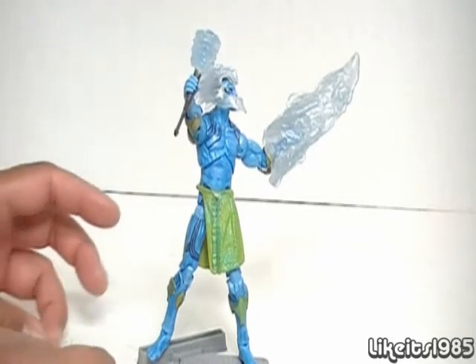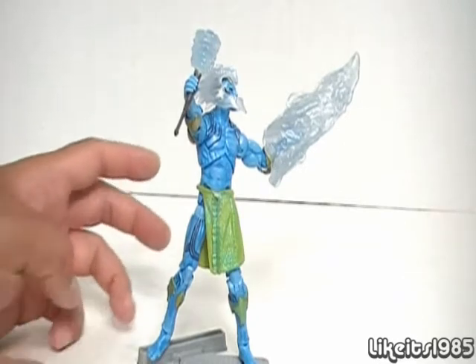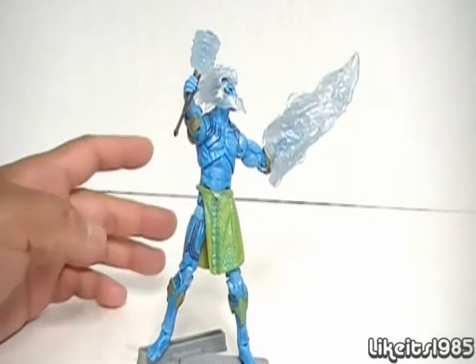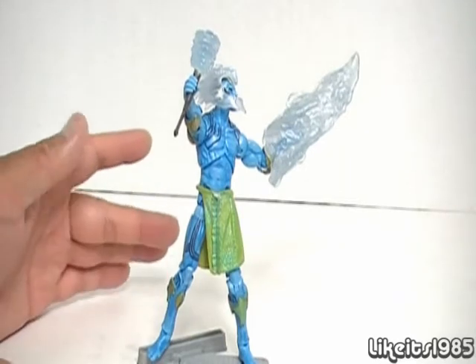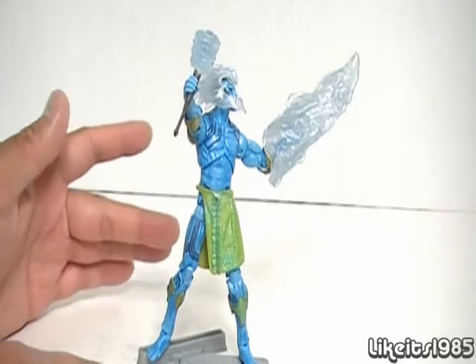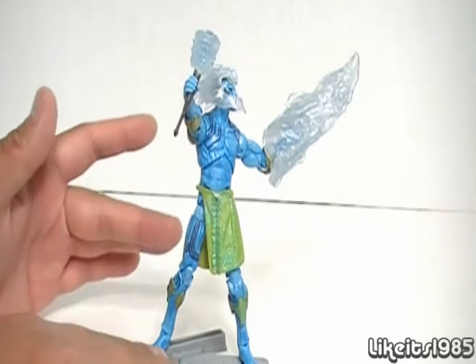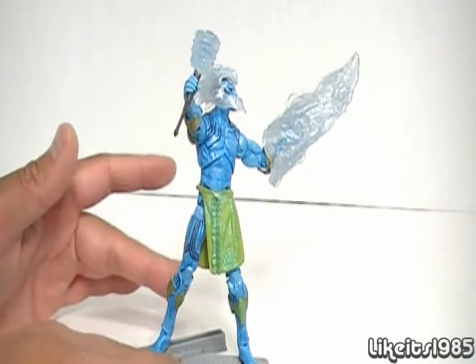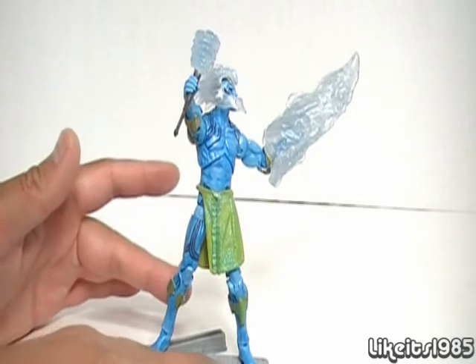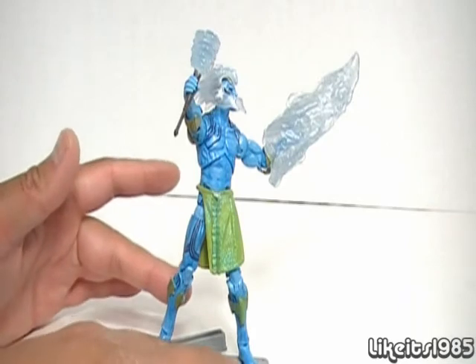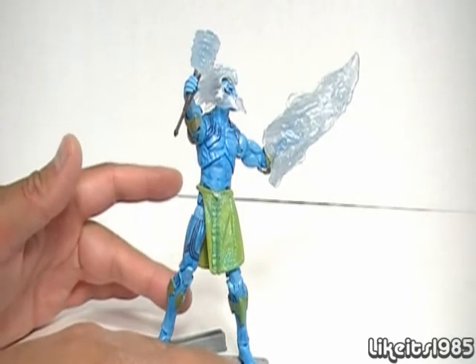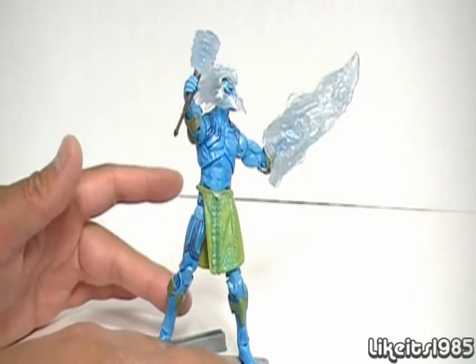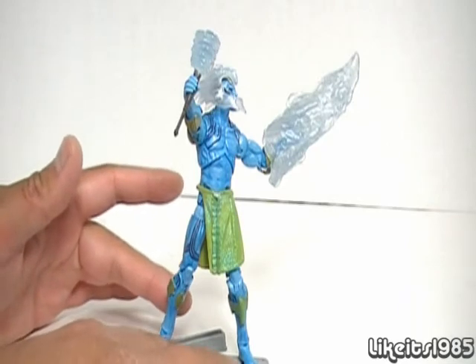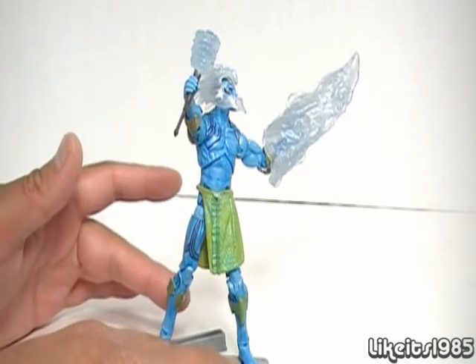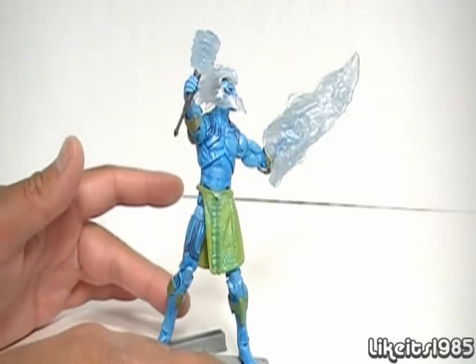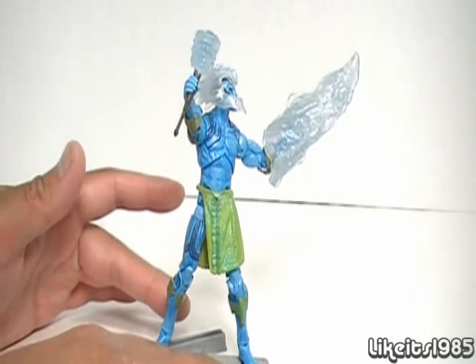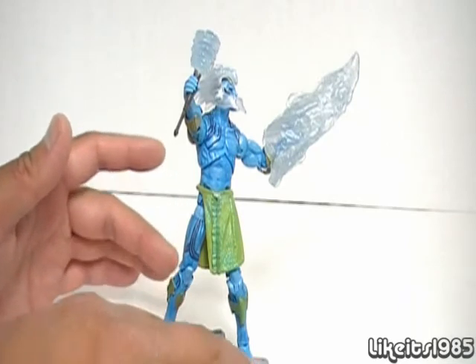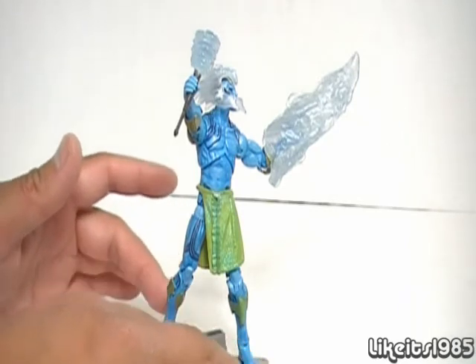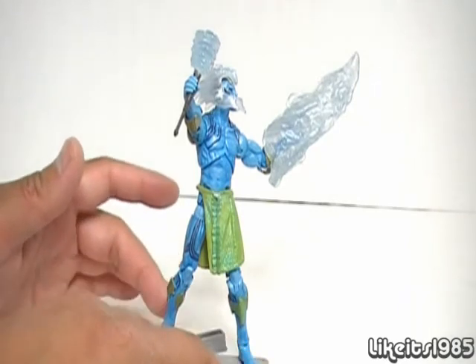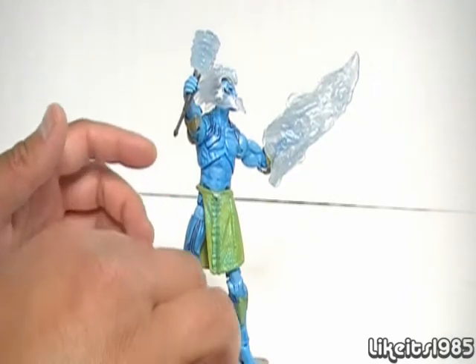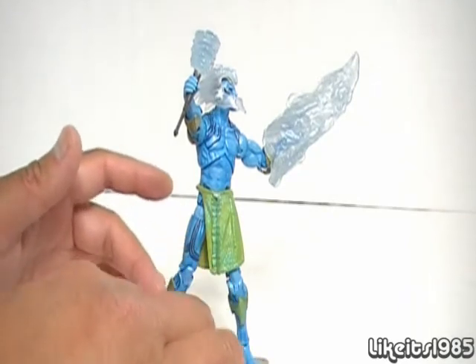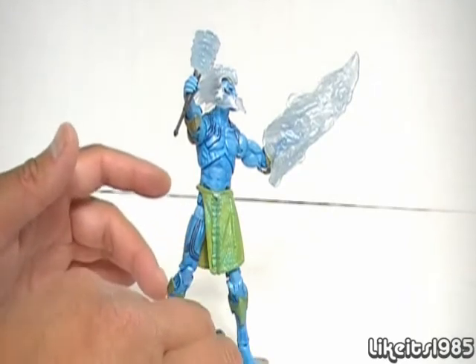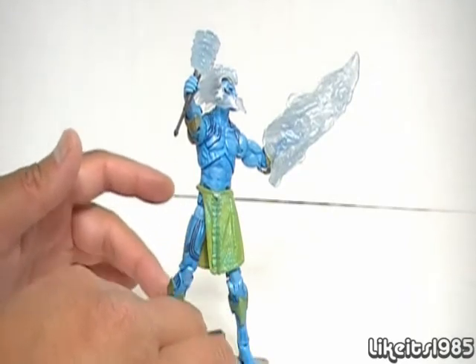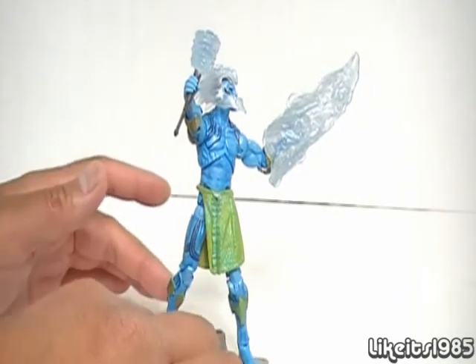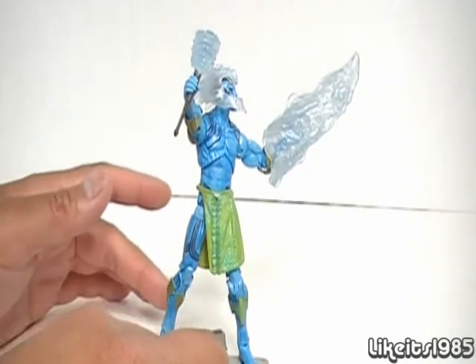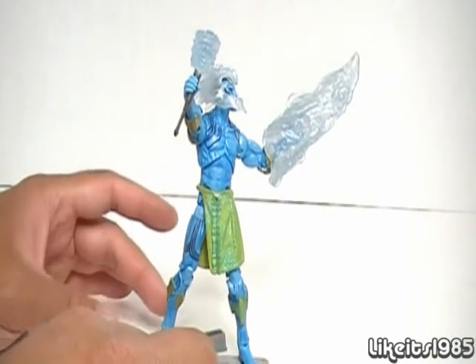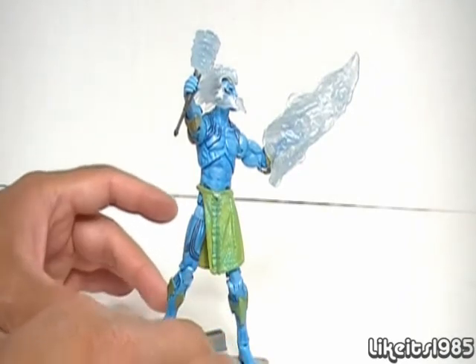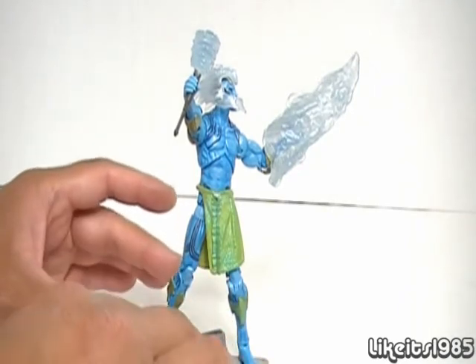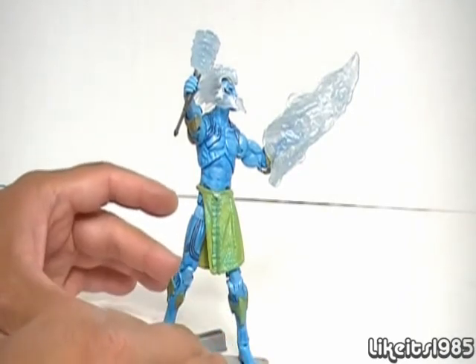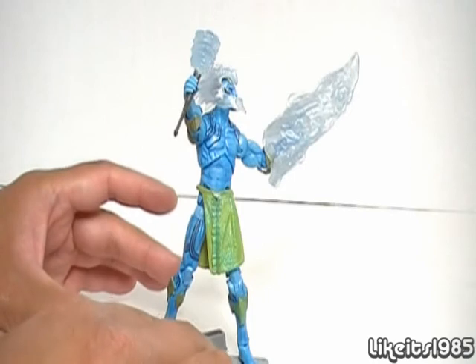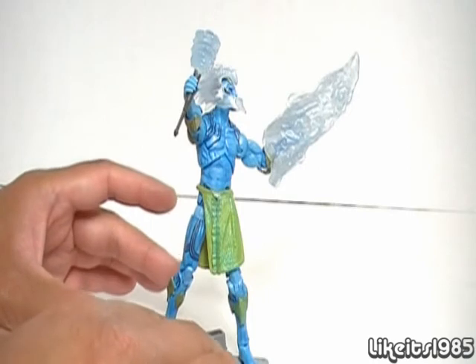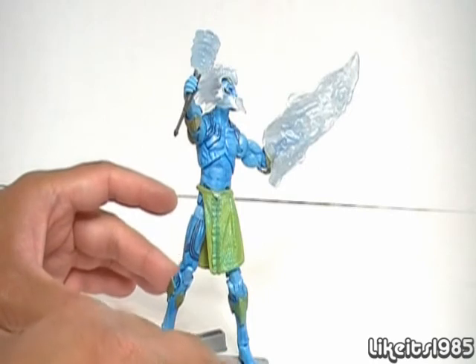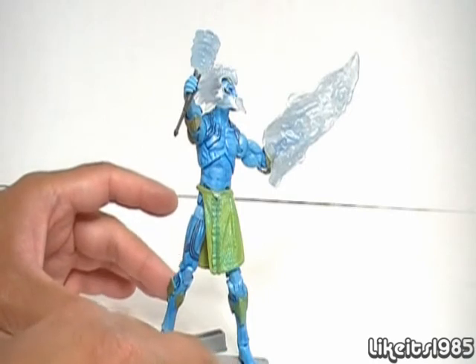As you can see, the figure itself is now posed on a stand. This stand does not come with the figure — it's actually part of an Iron Man 2 figure.